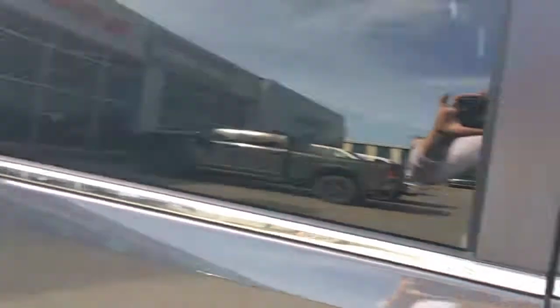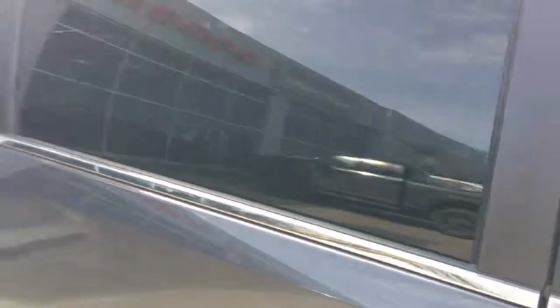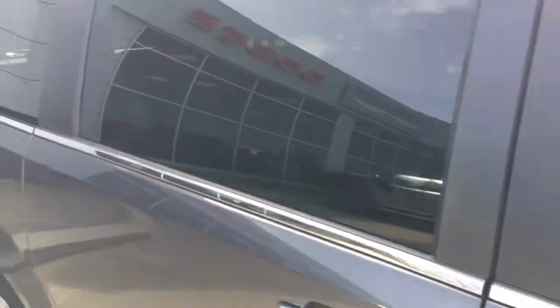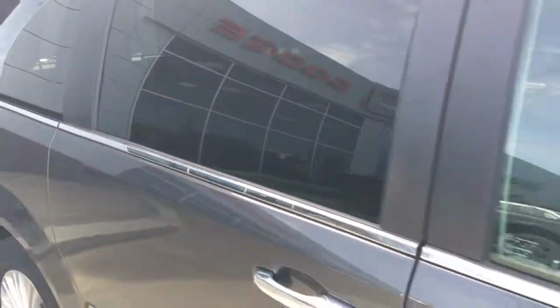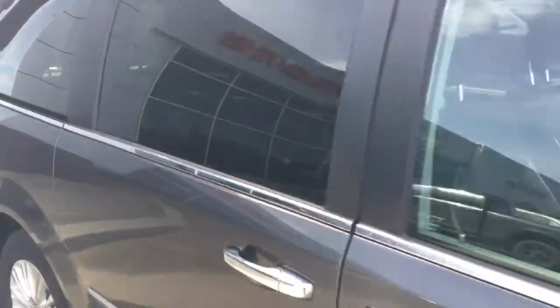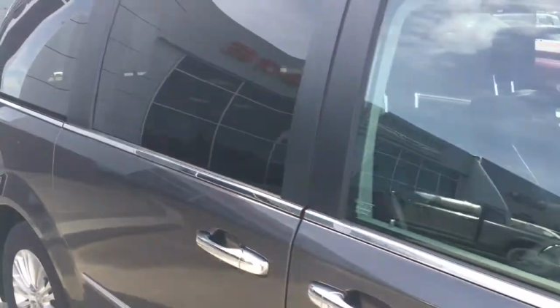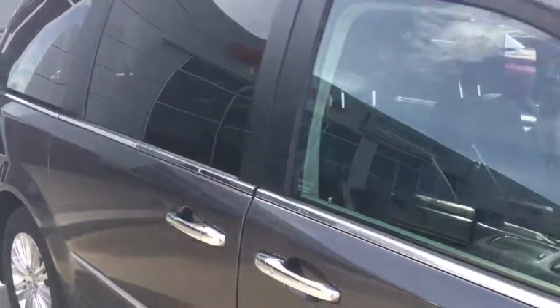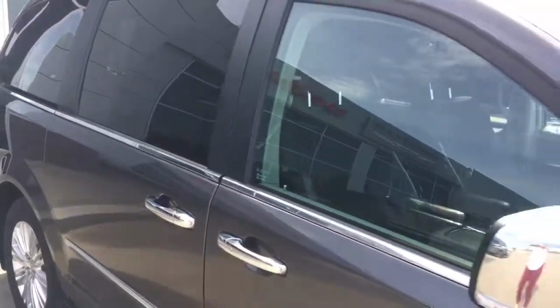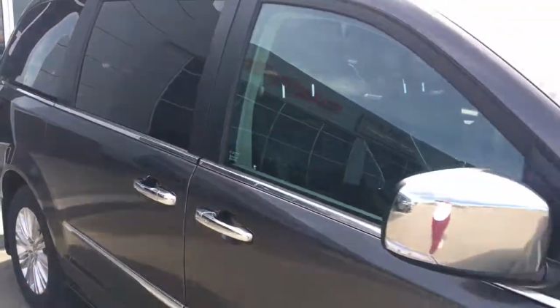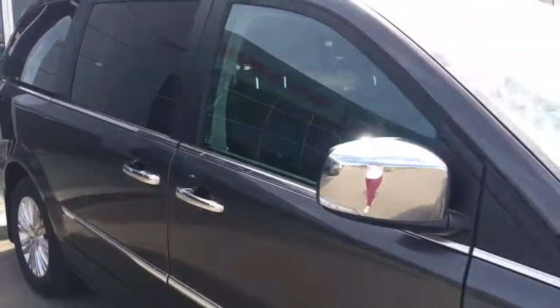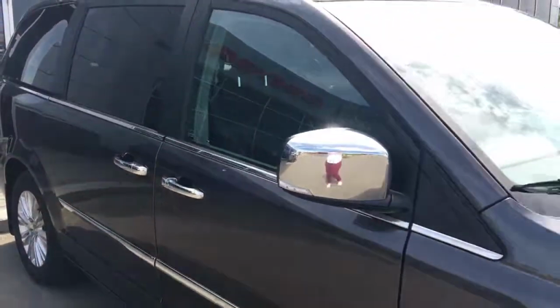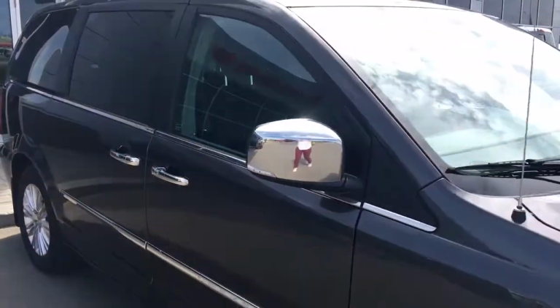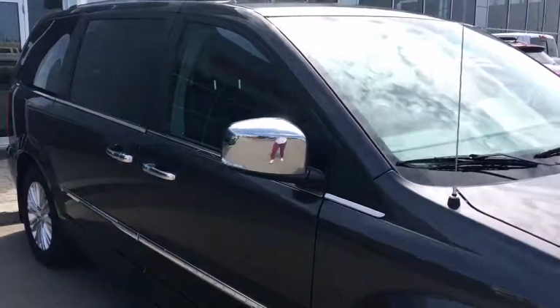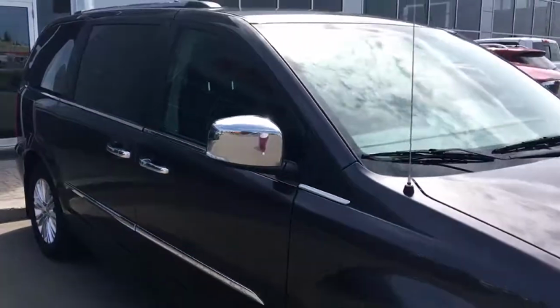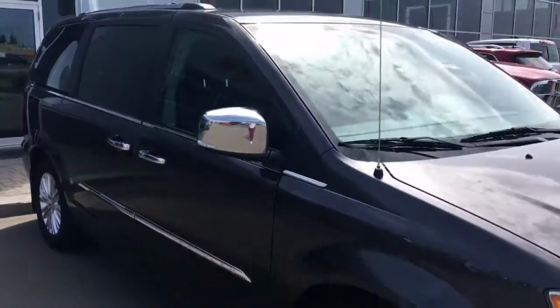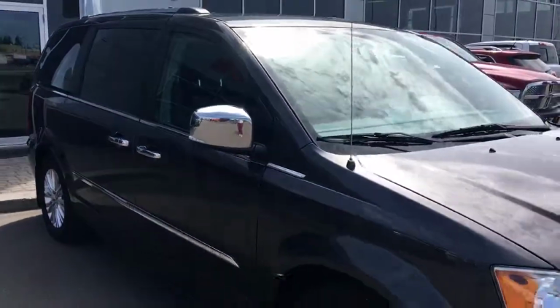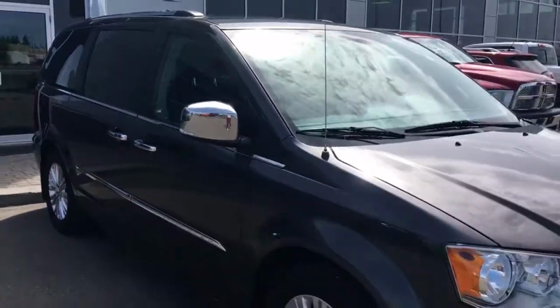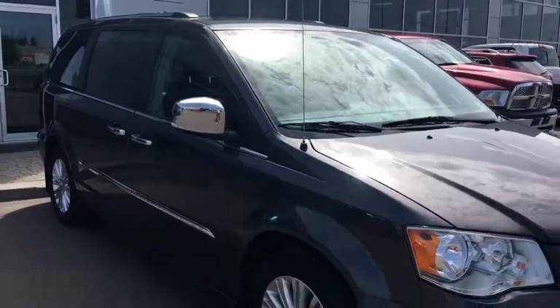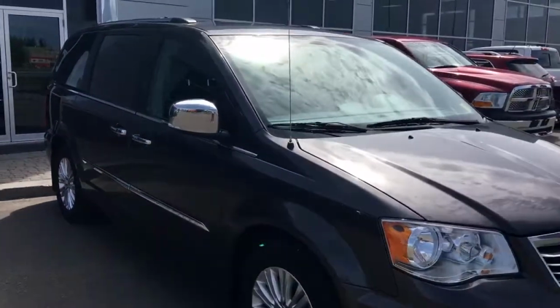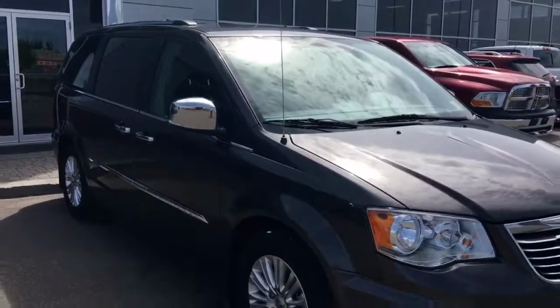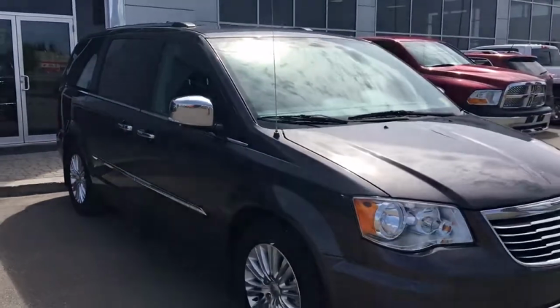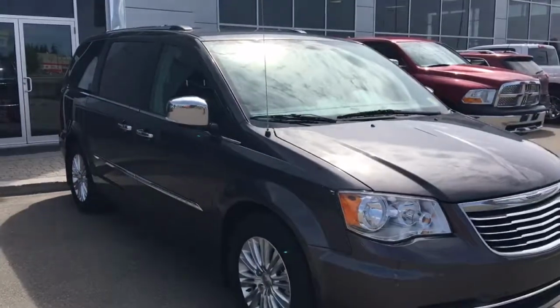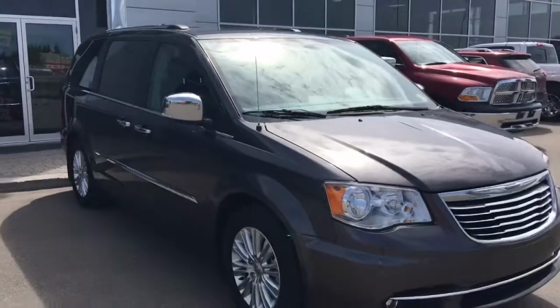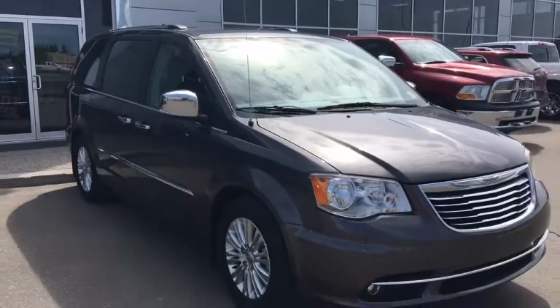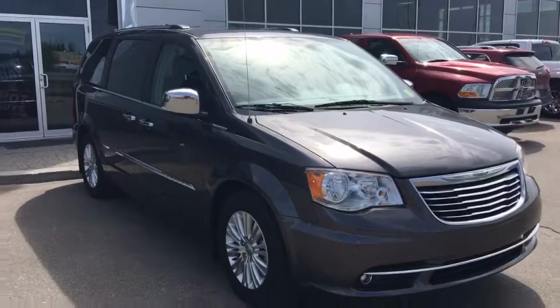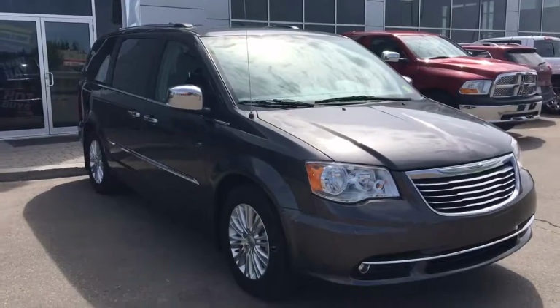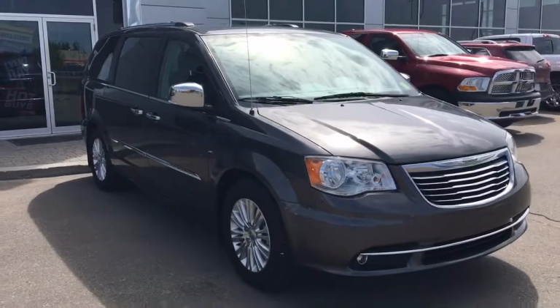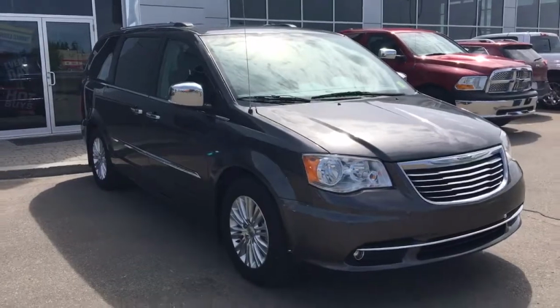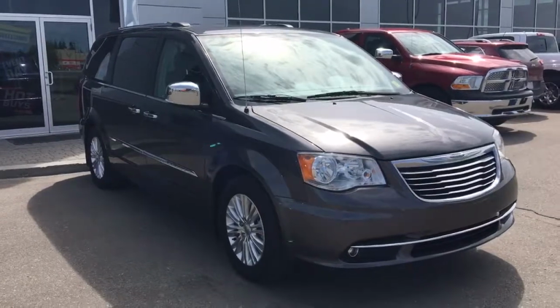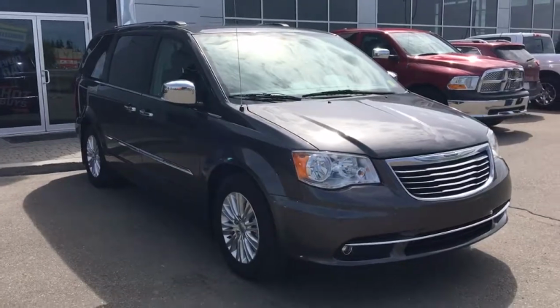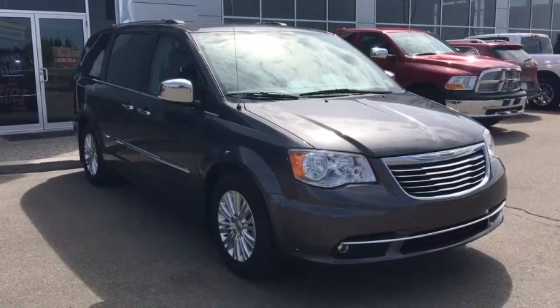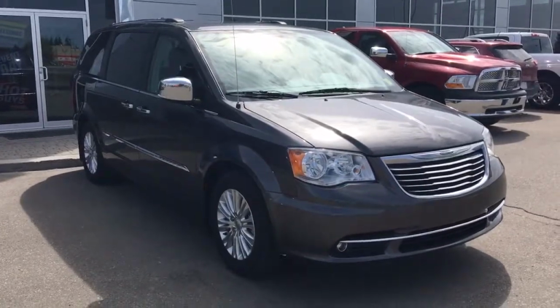If you'd like to take this gorgeous vehicle for a test drive, we're located at 200th St. Matthews Avenue in Spresco, Alberta. Hopefully we'll see you soon — take care!